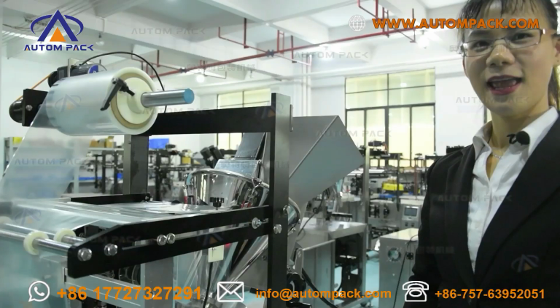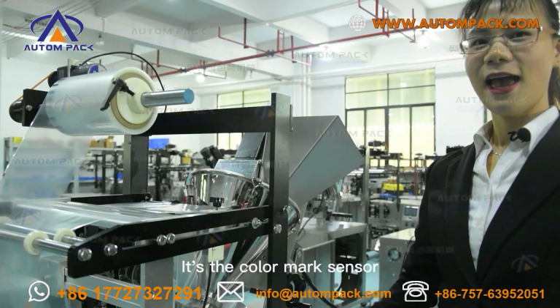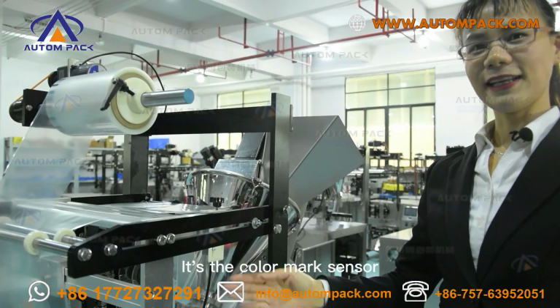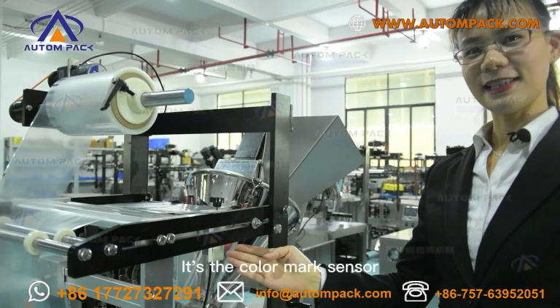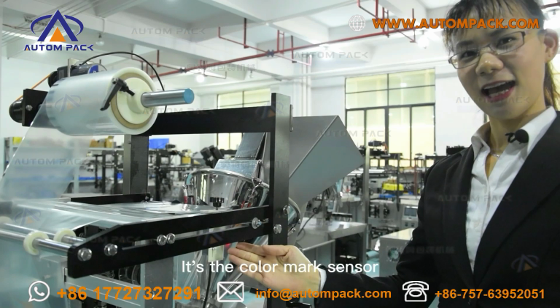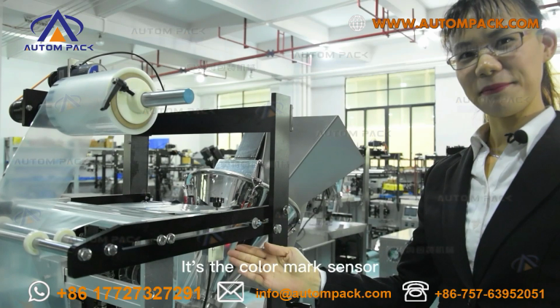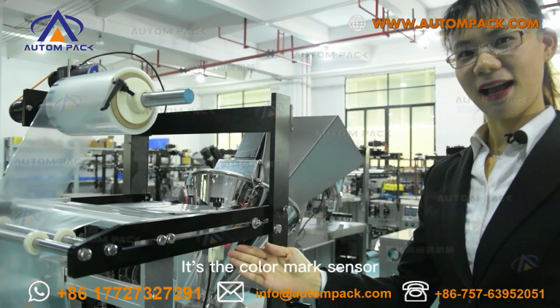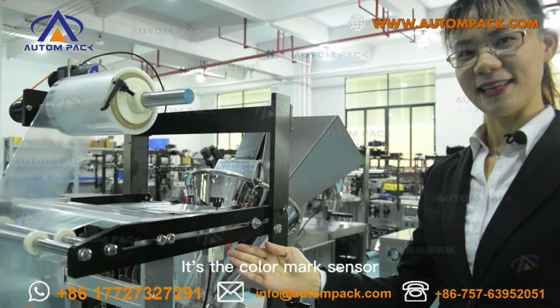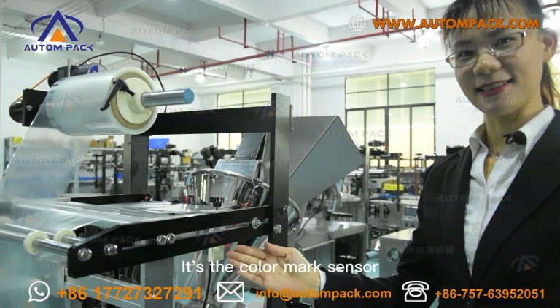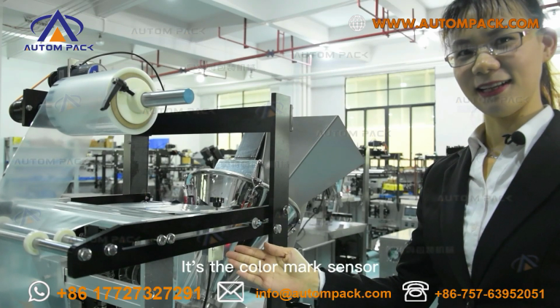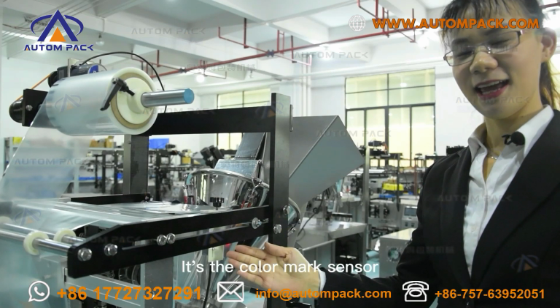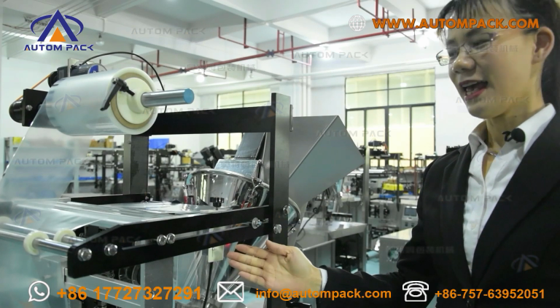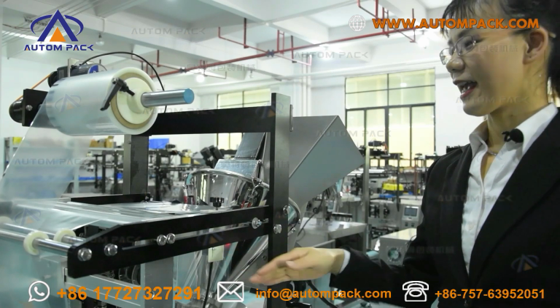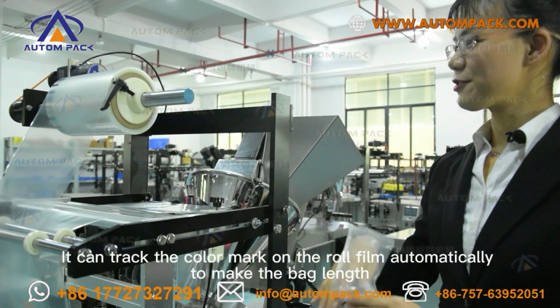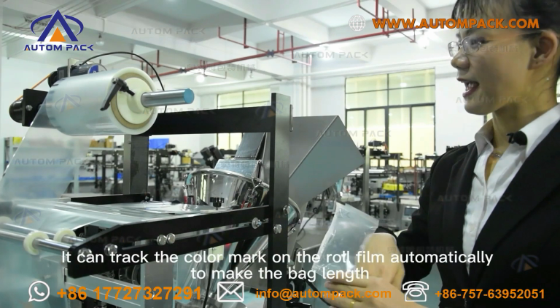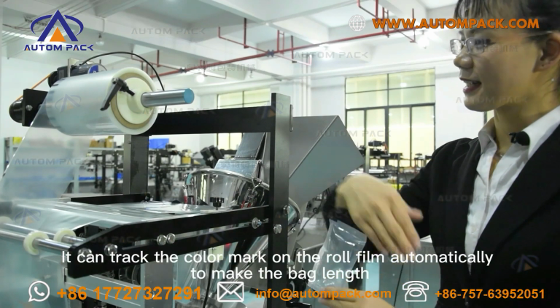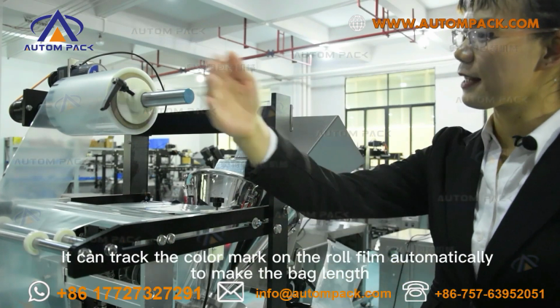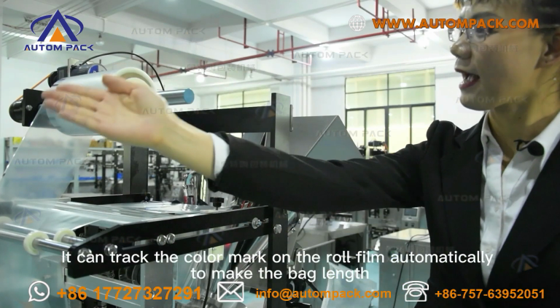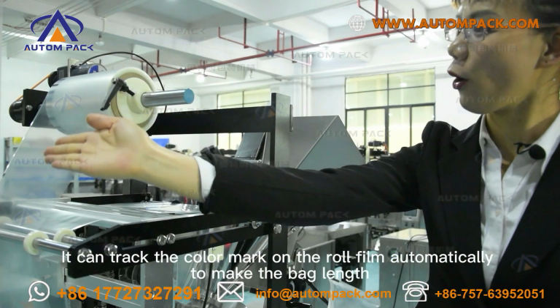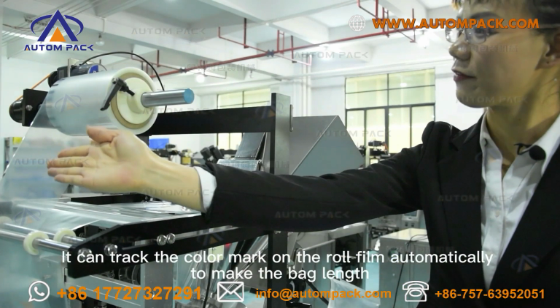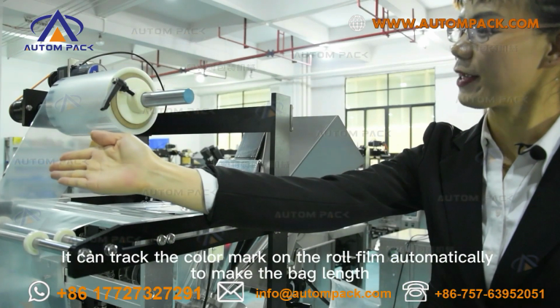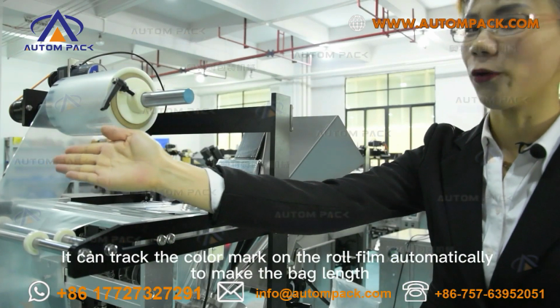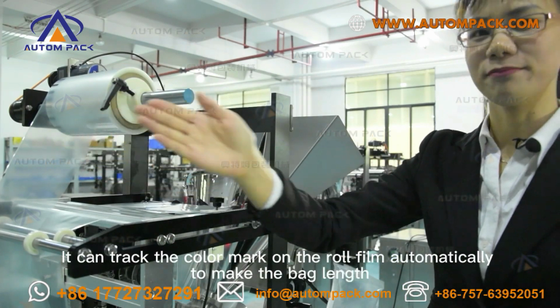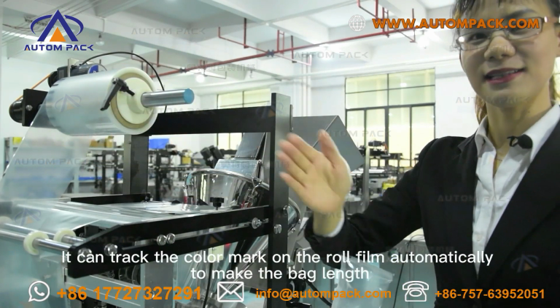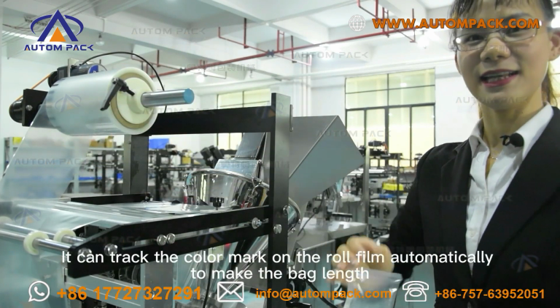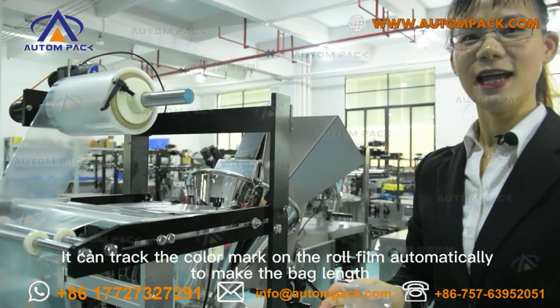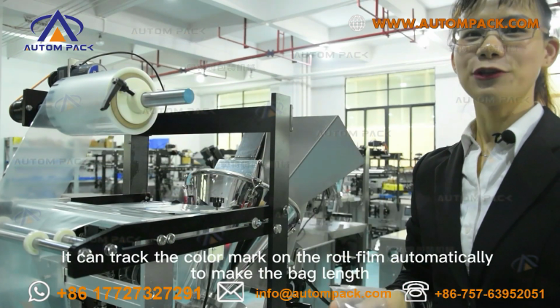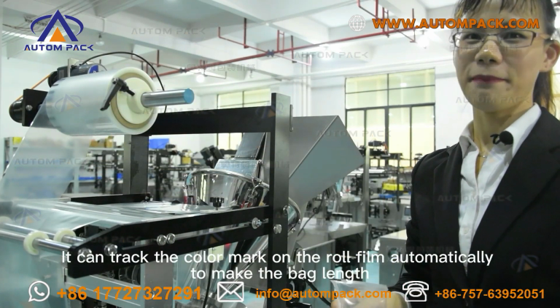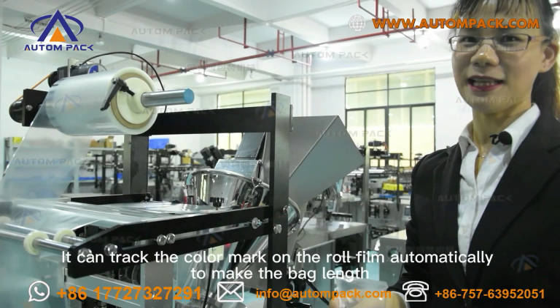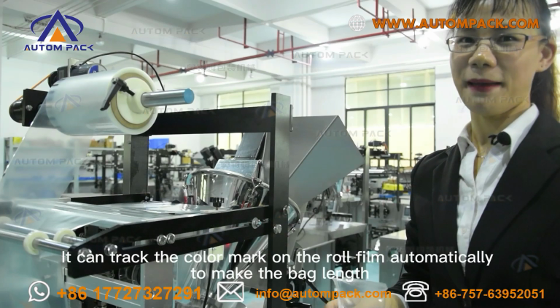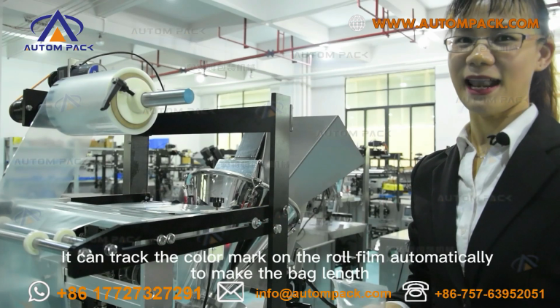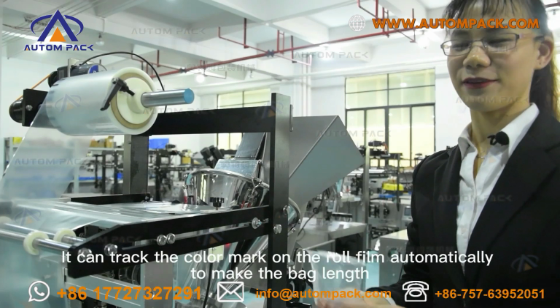This is the color mark sensor. It can track the color mark on the film automatically to make the bag position accurate.